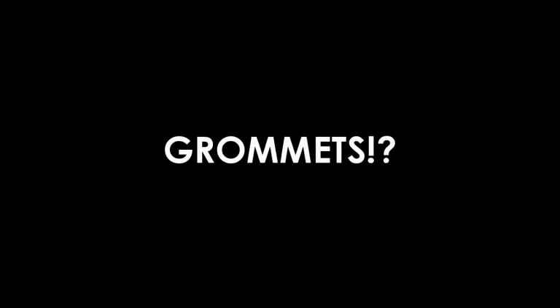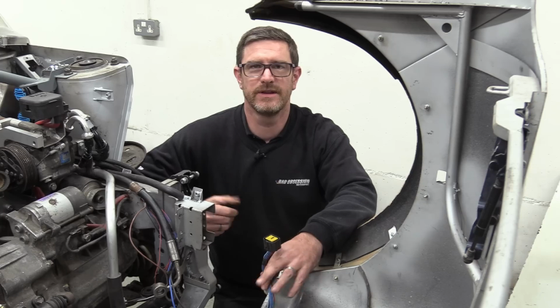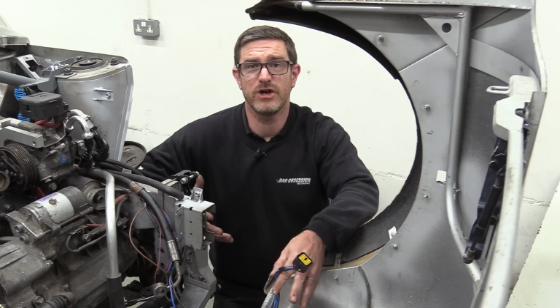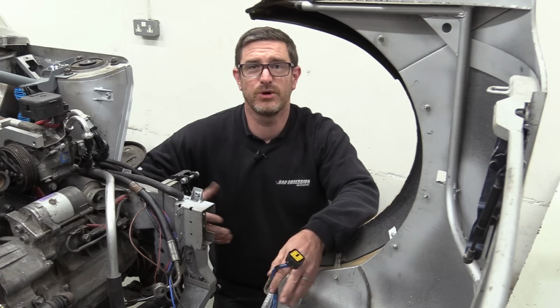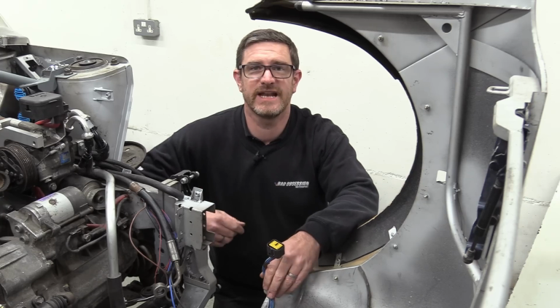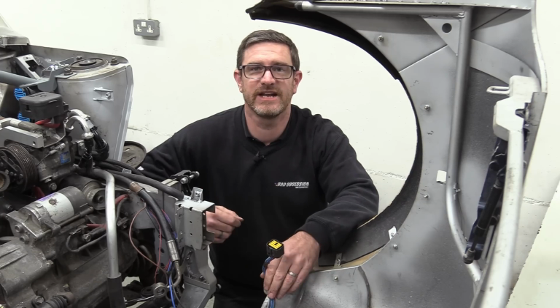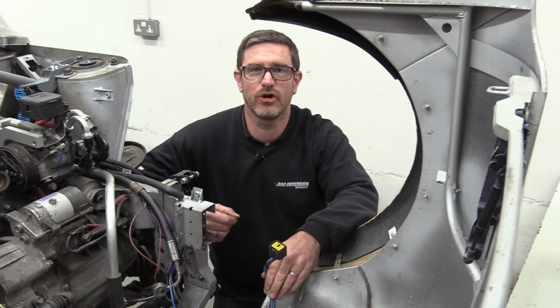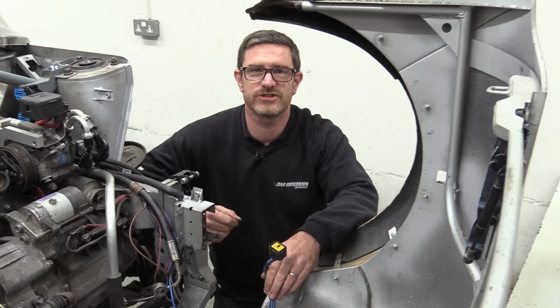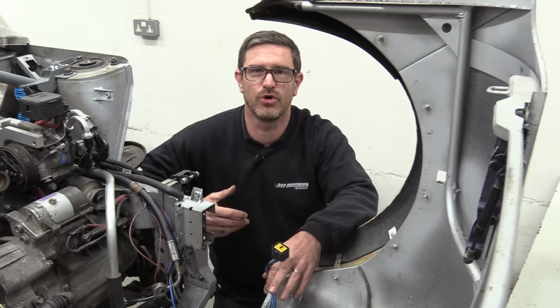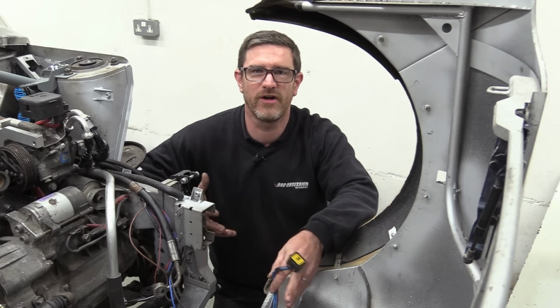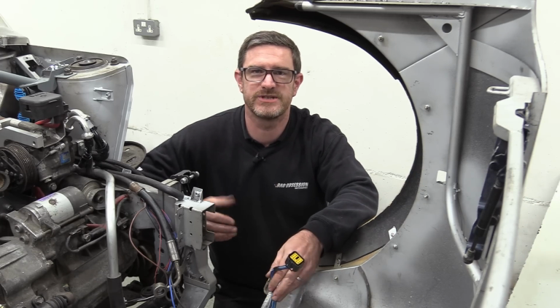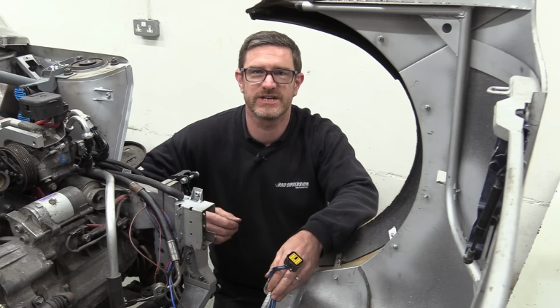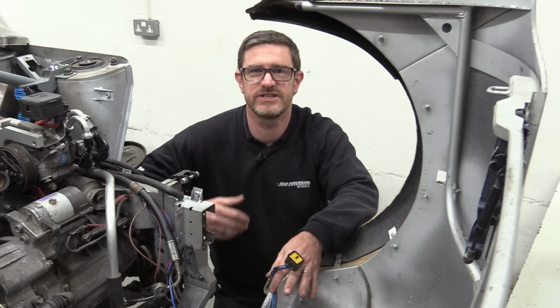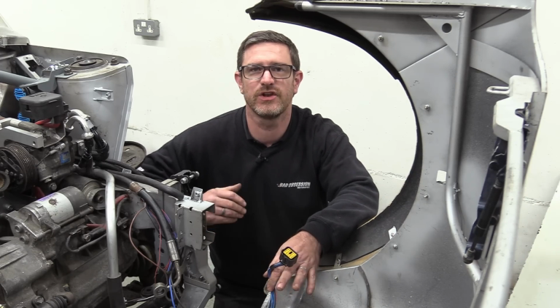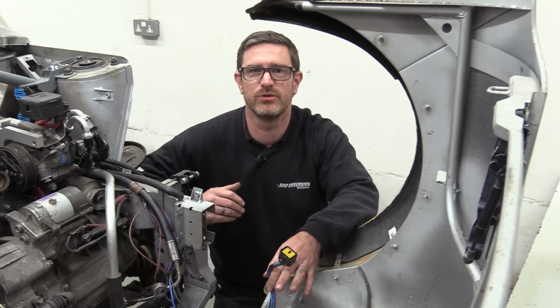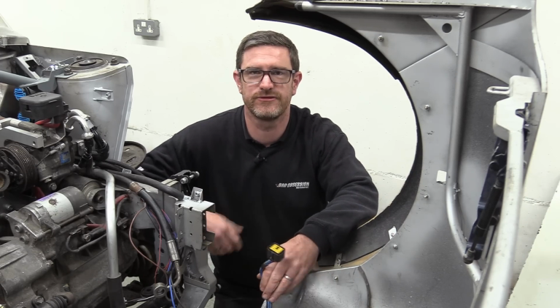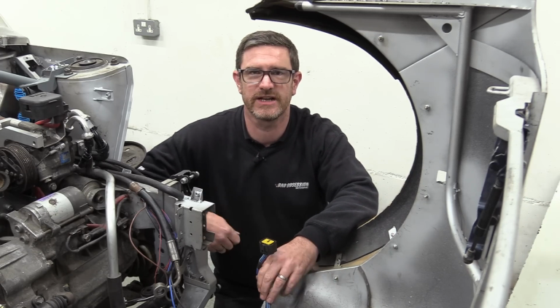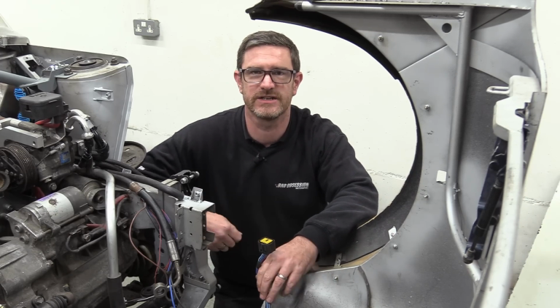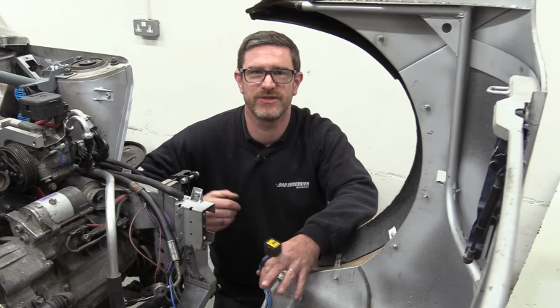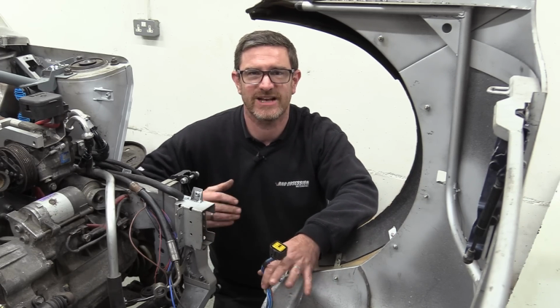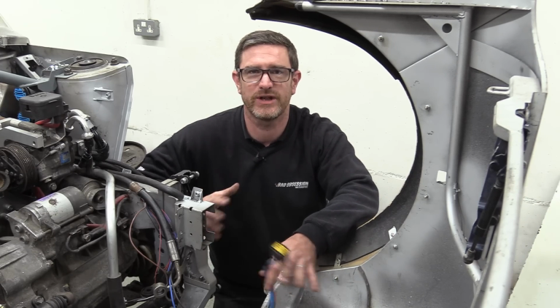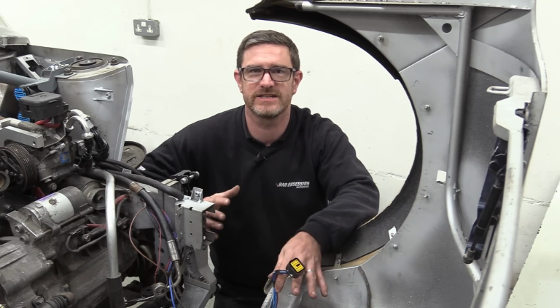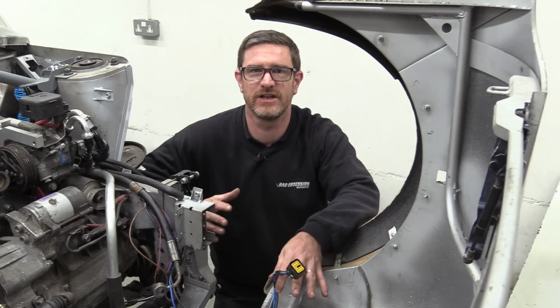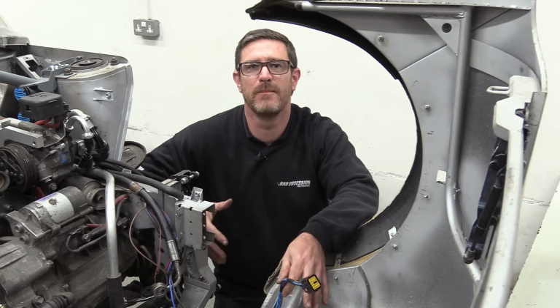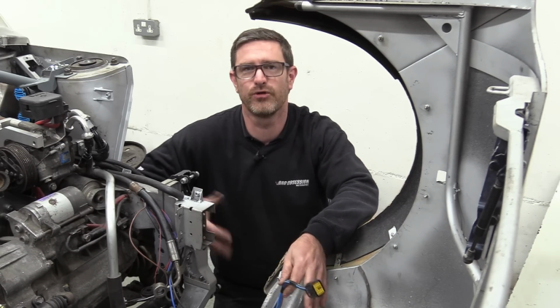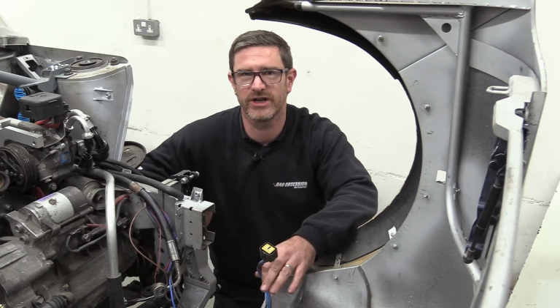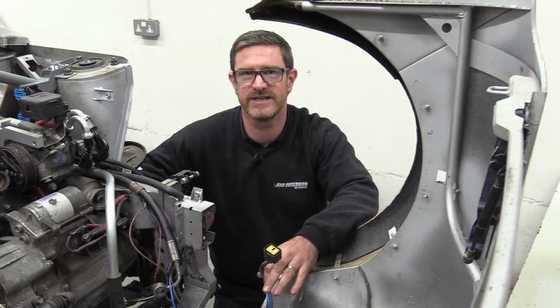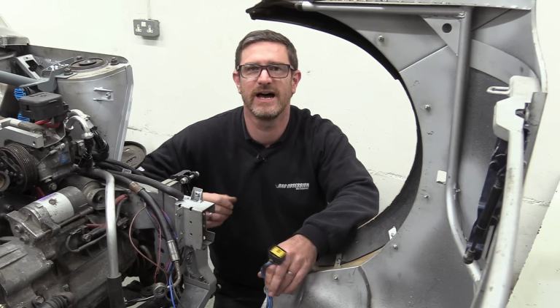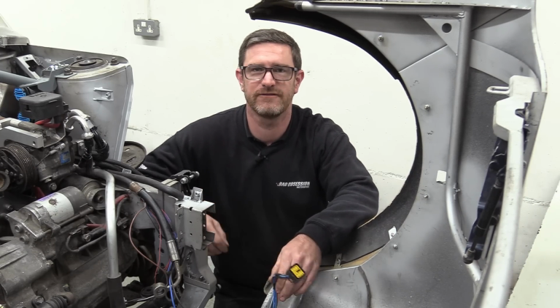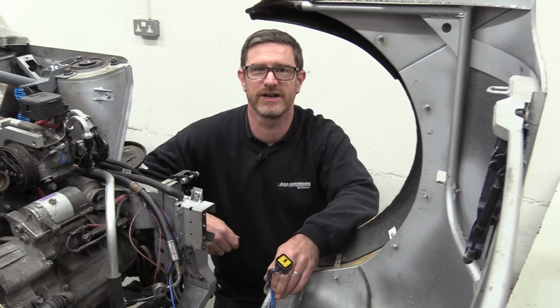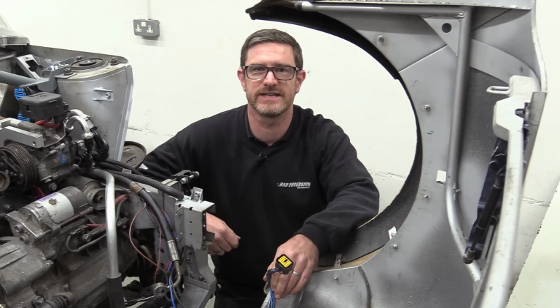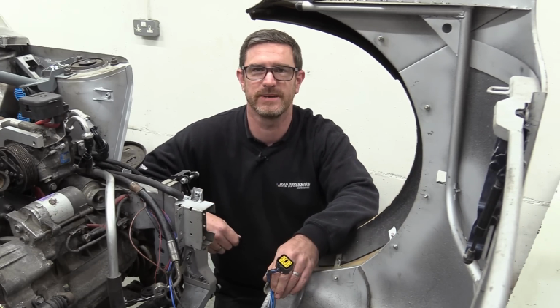There was no point in adding grommets or wiring protection until the loom was finalised, so that'll all get done before it goes in at final assembly.